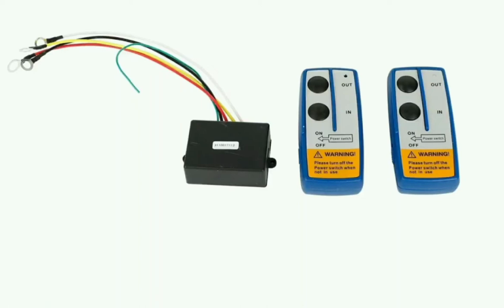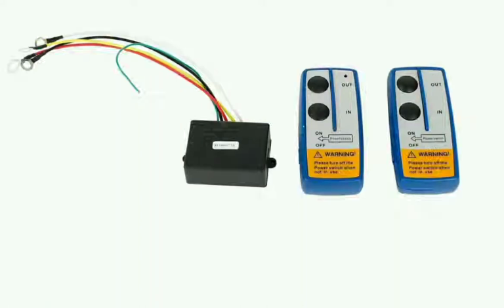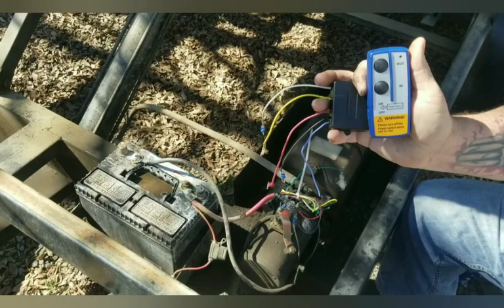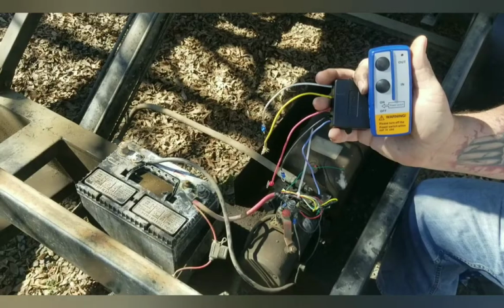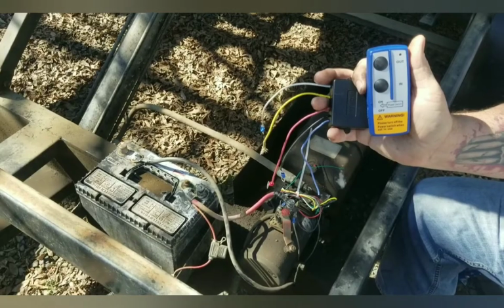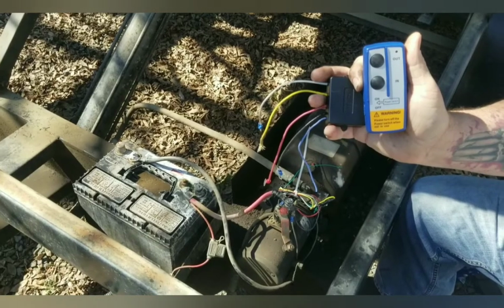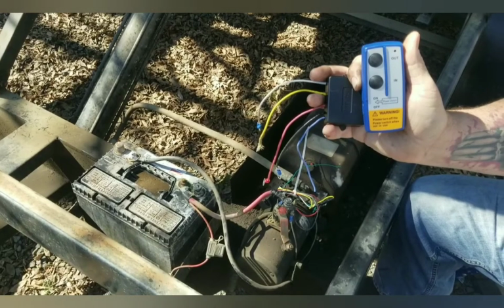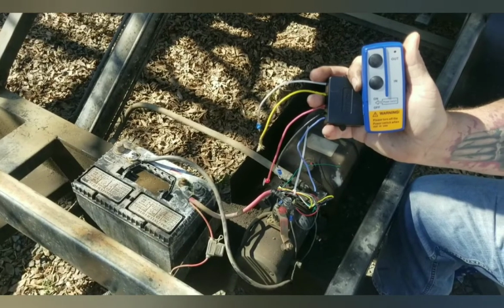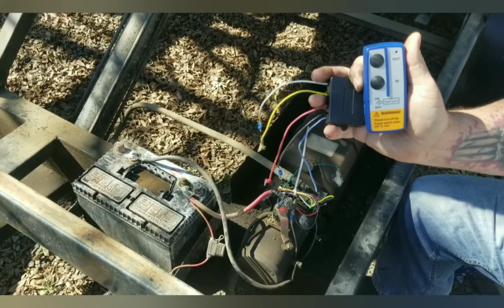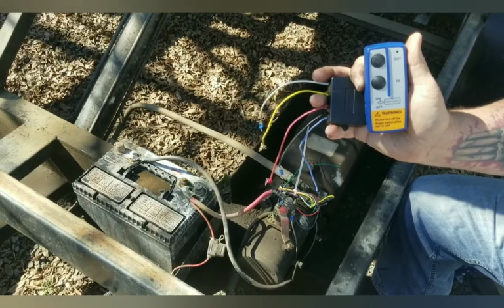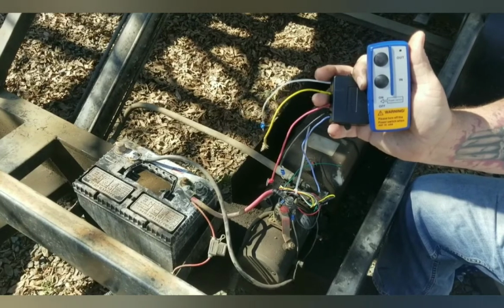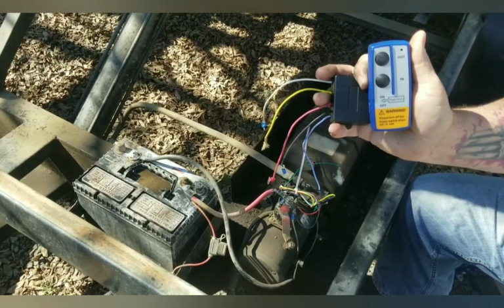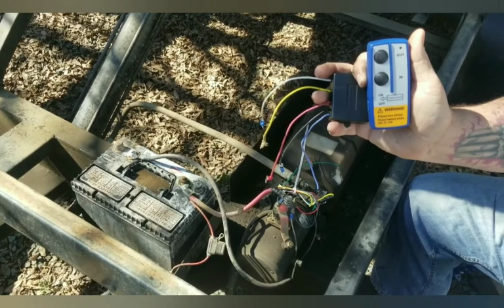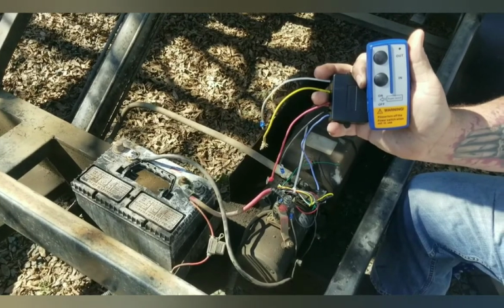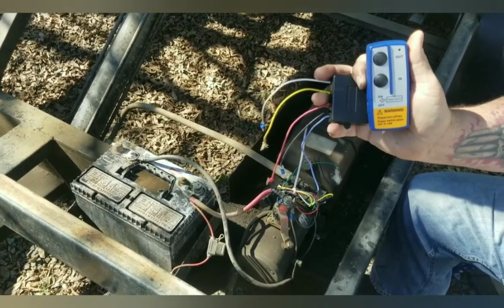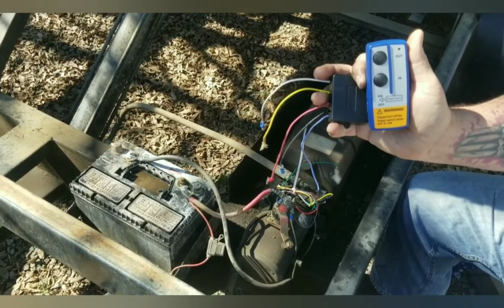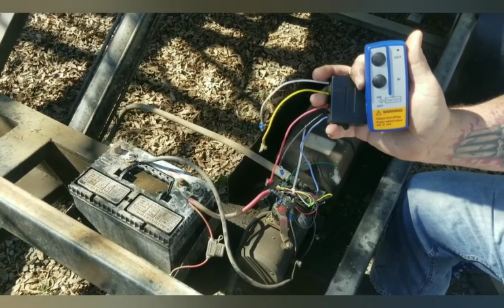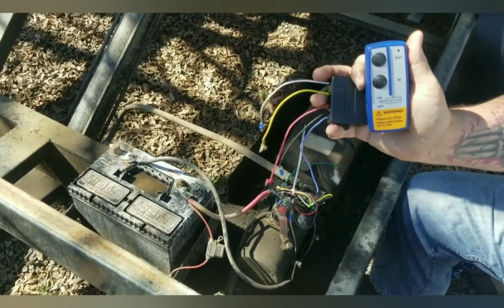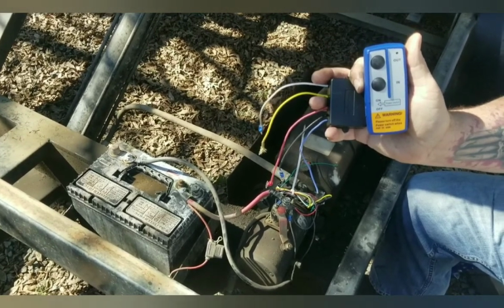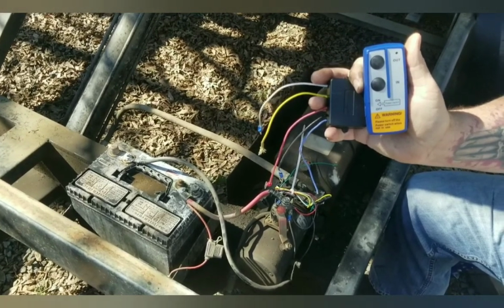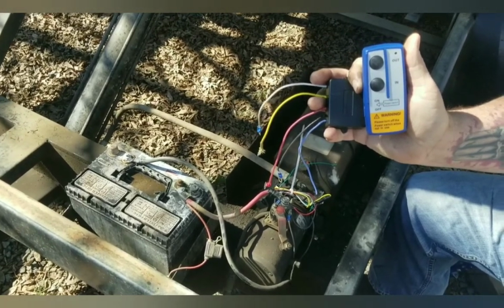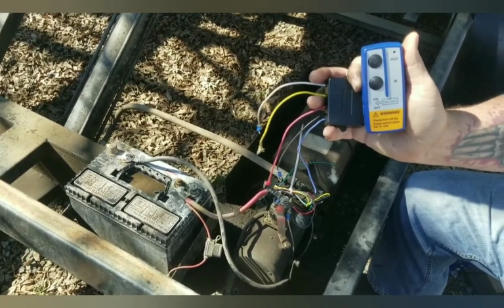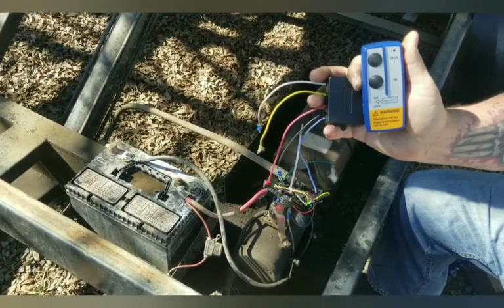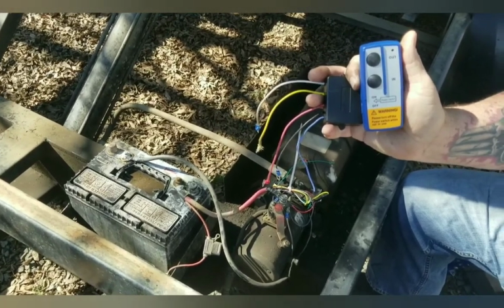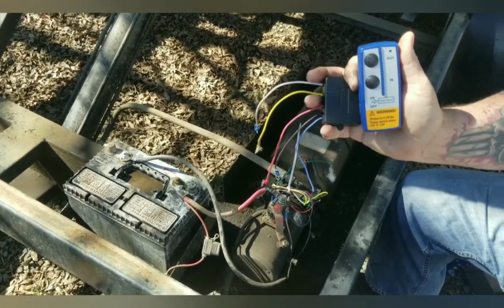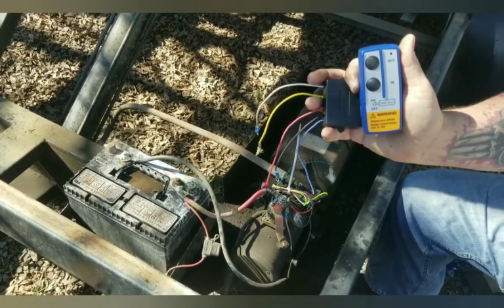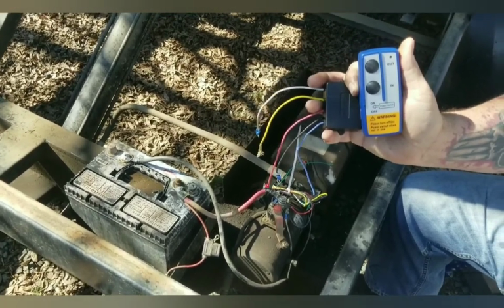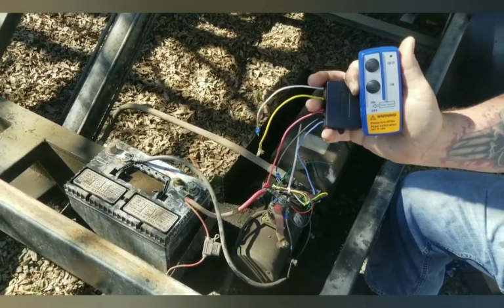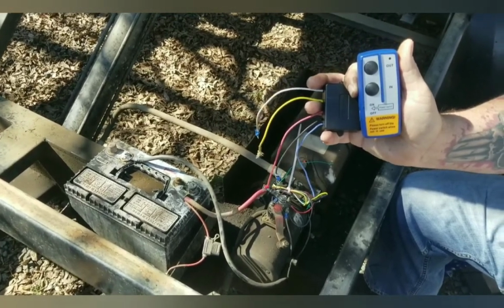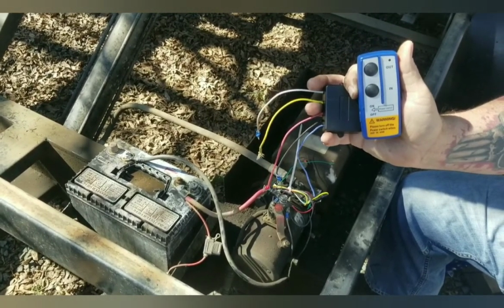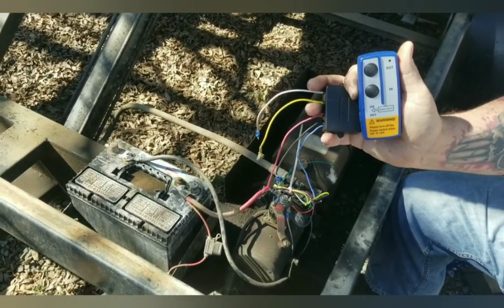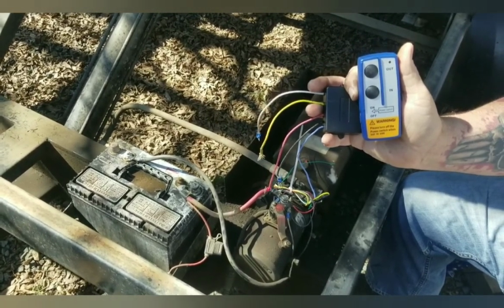How to connect your cheap eBay wireless winch remote control to your gravity down dump trailer.